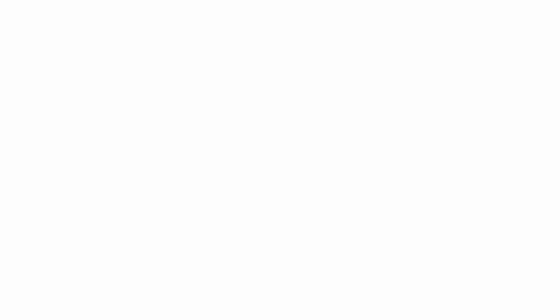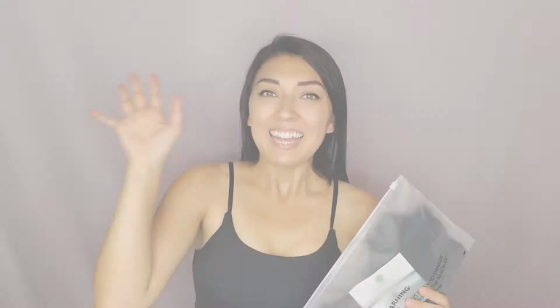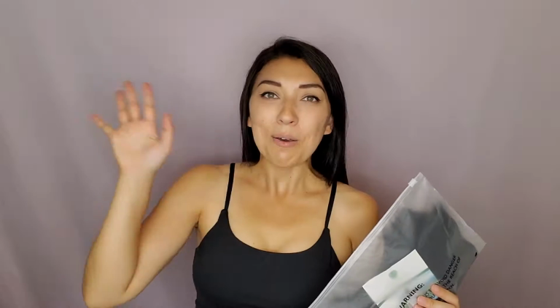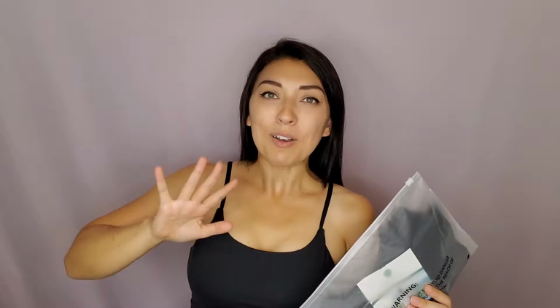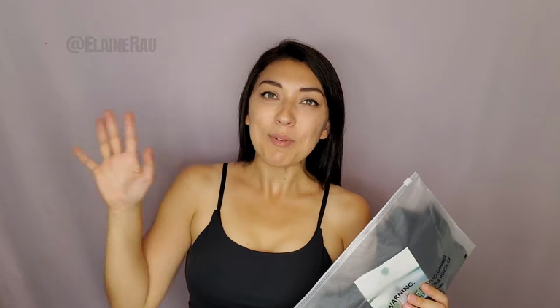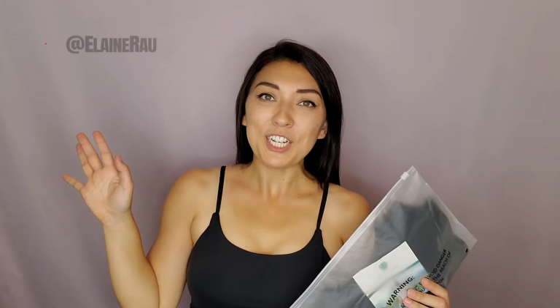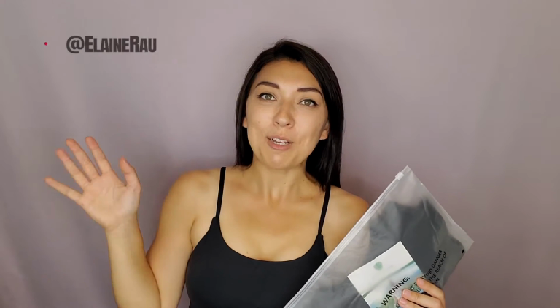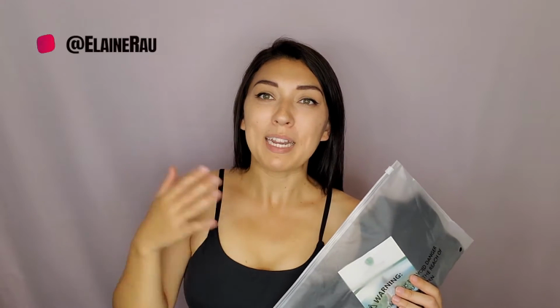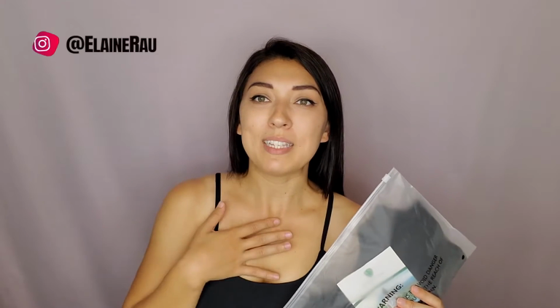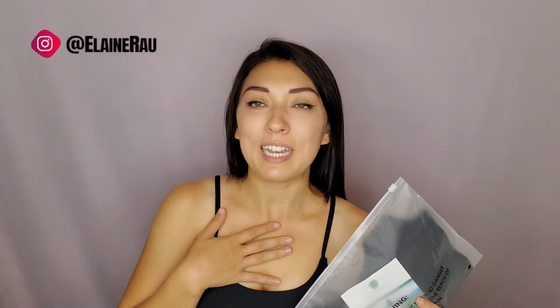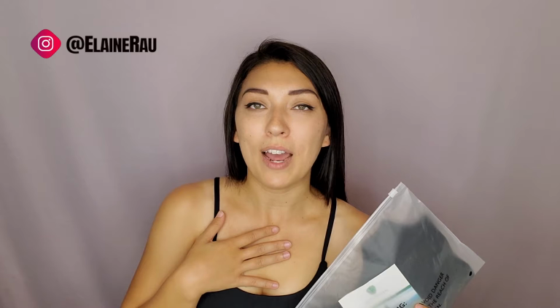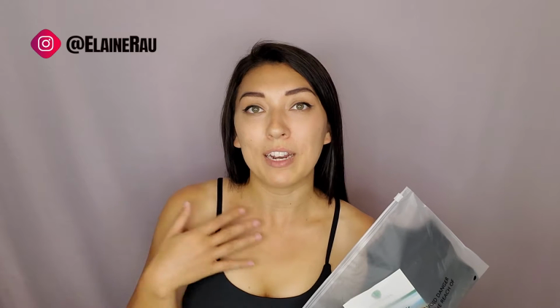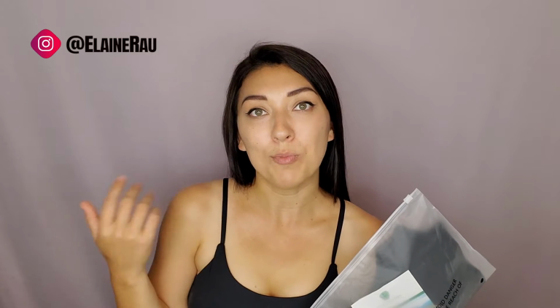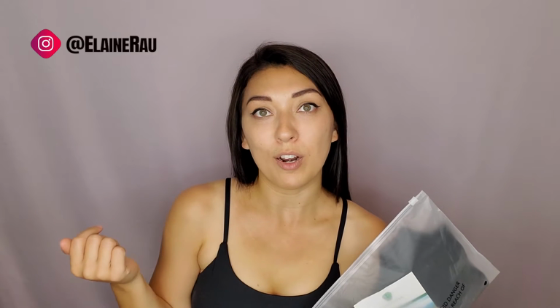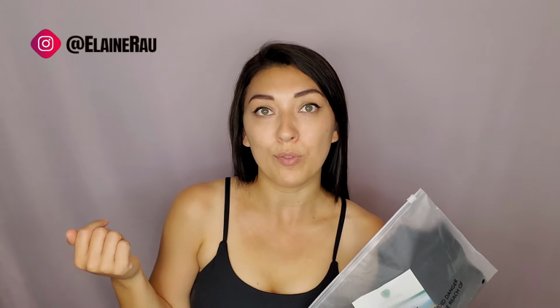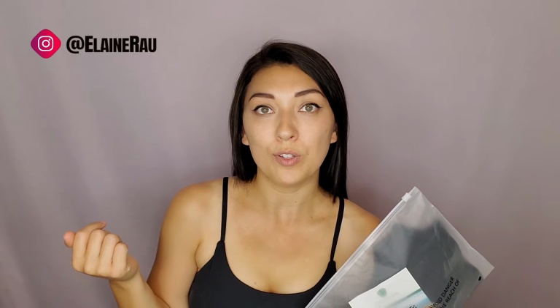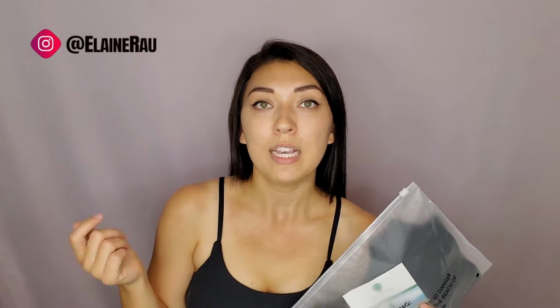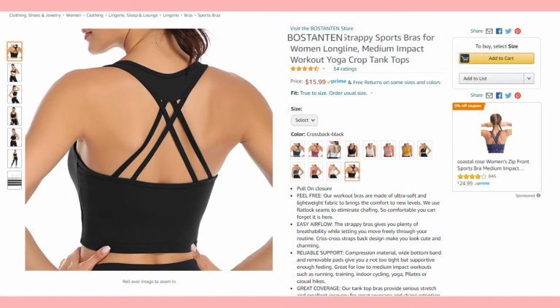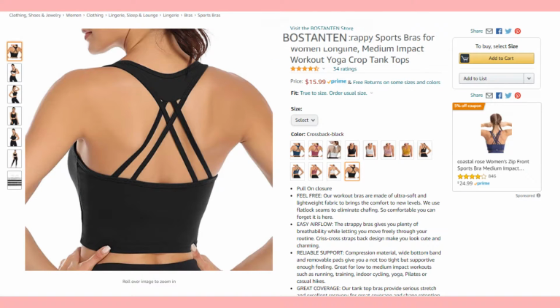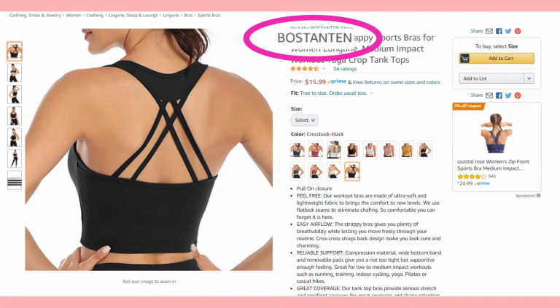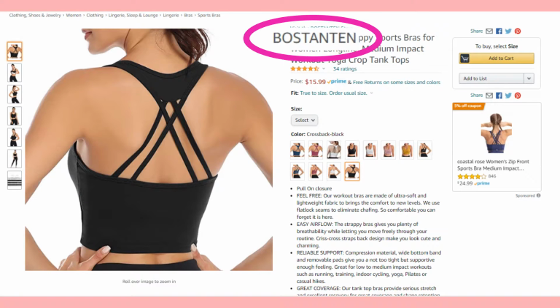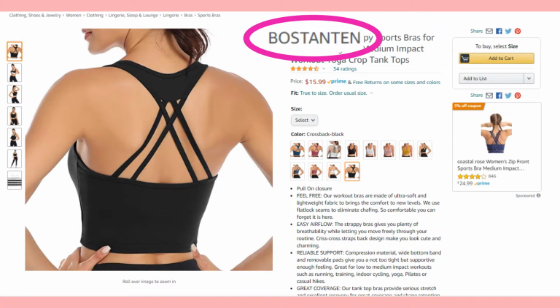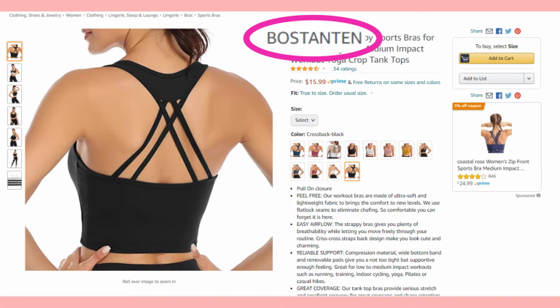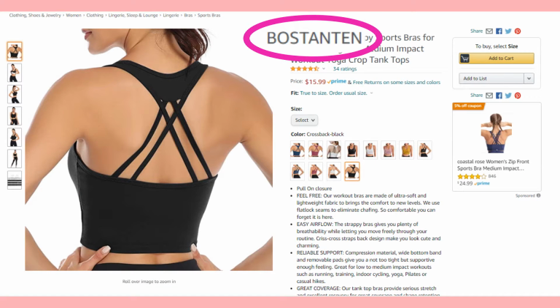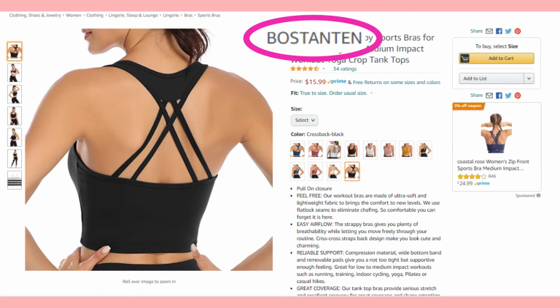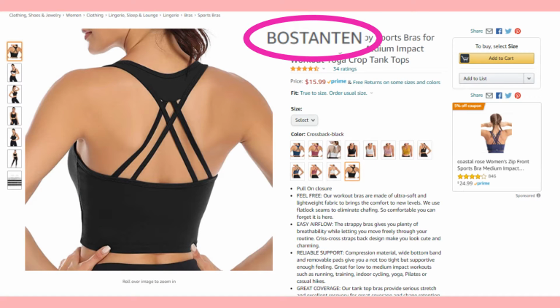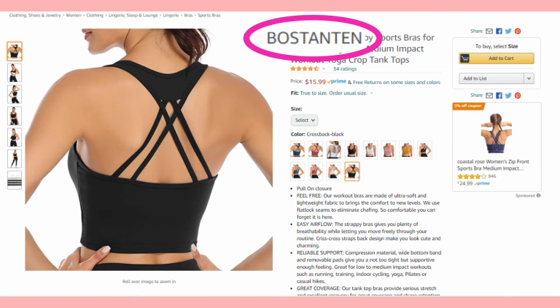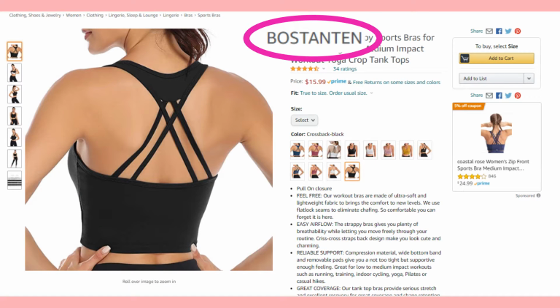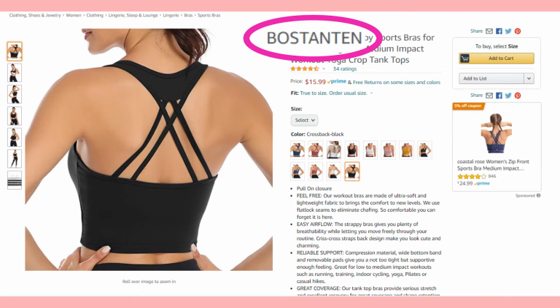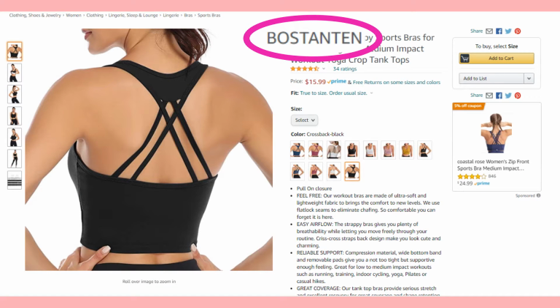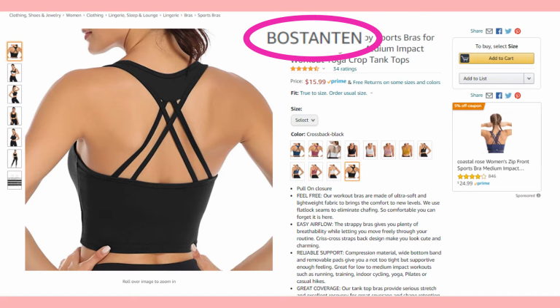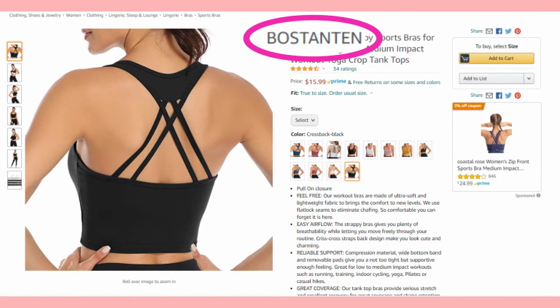Hello and welcome to my channel. My name is Elaine Rao and I do product reviews. Today I'll be reviewing Boss Tan Tan's black sports bra.